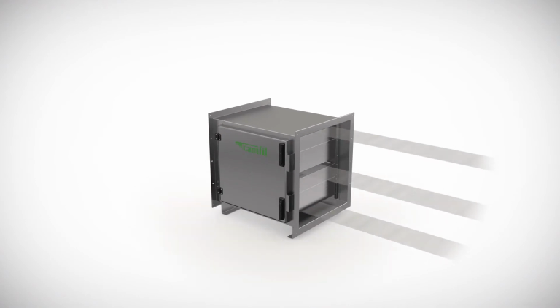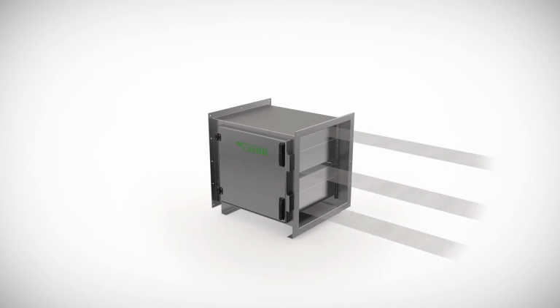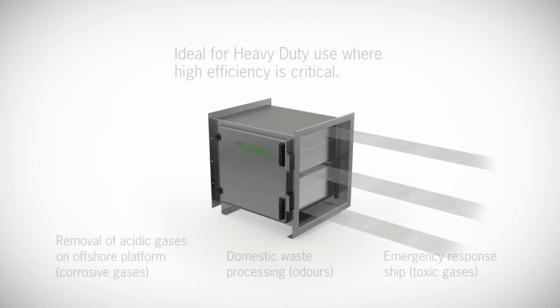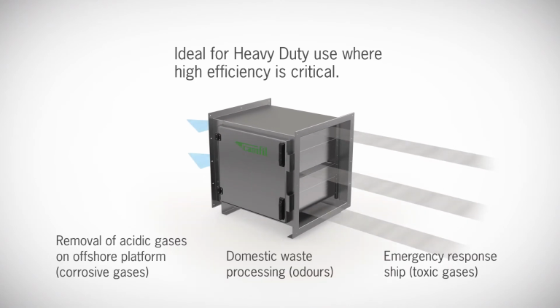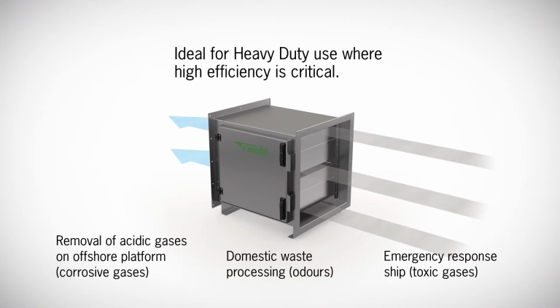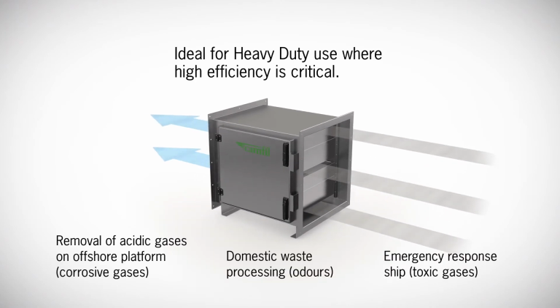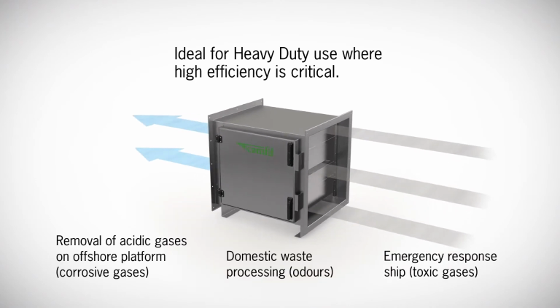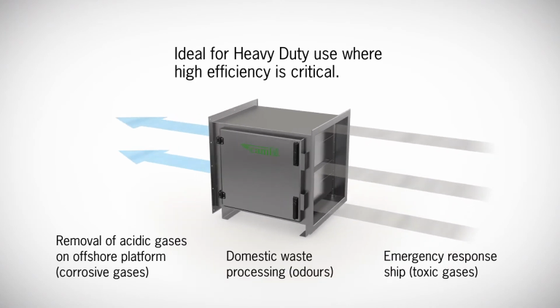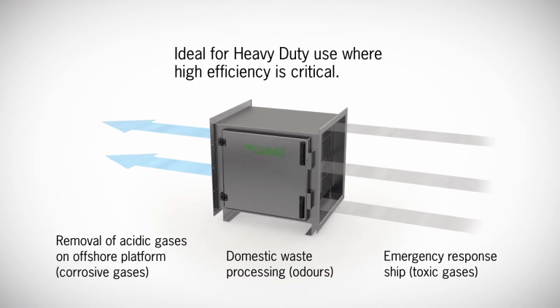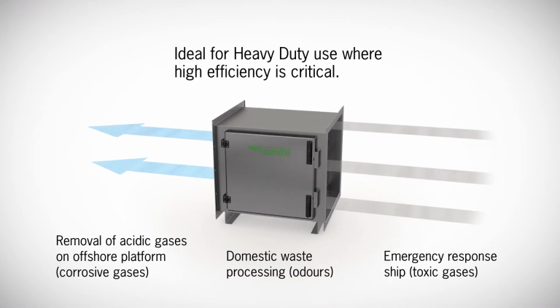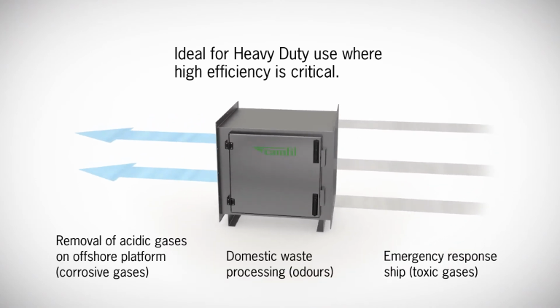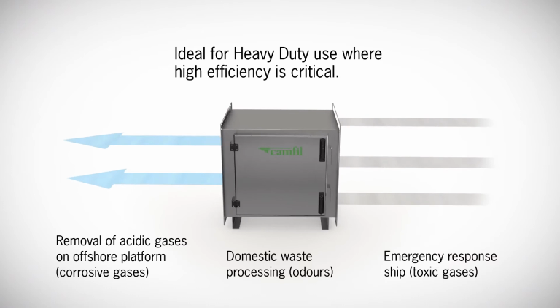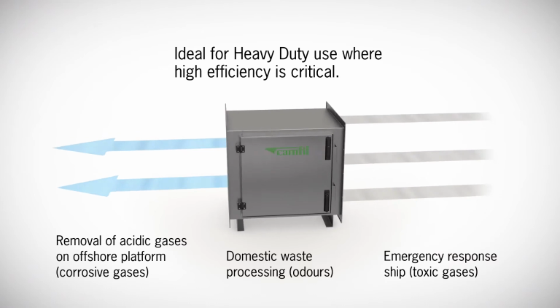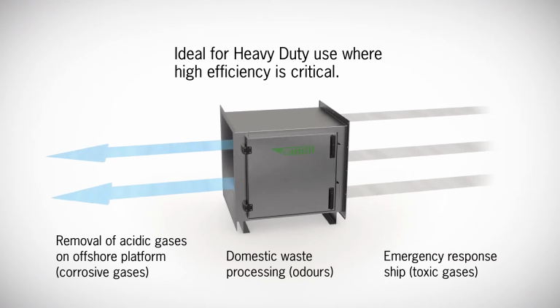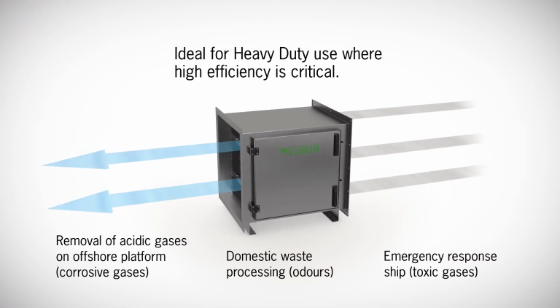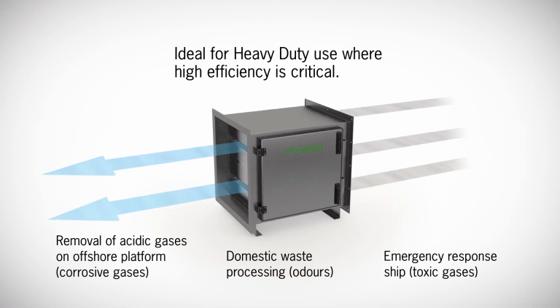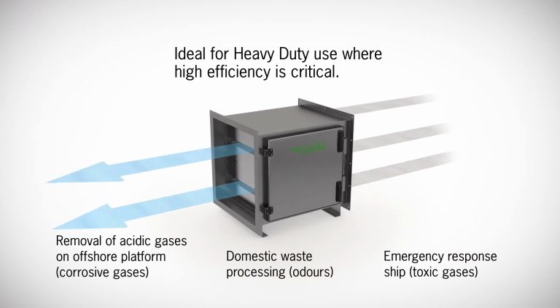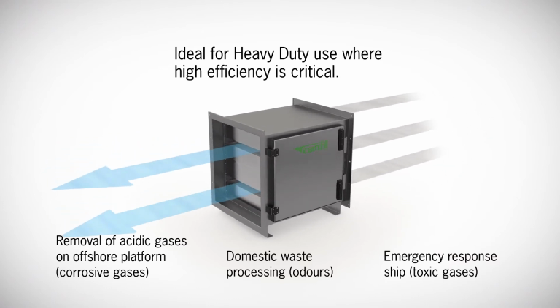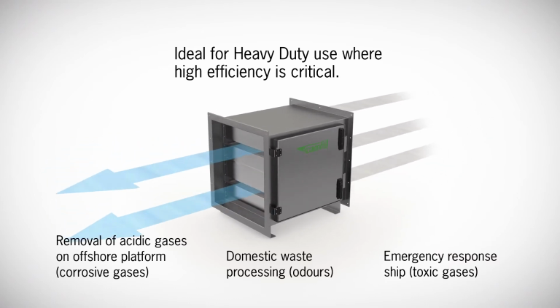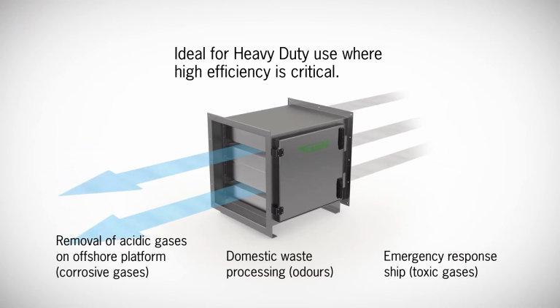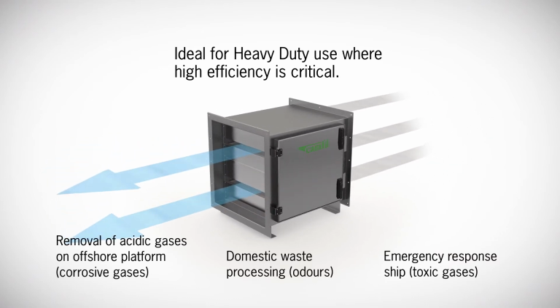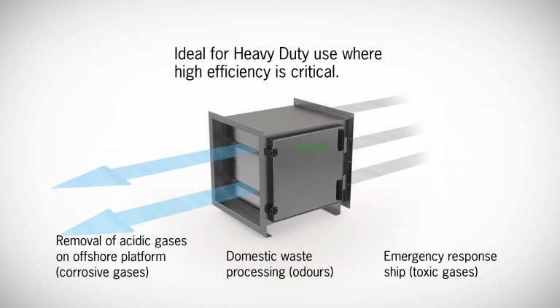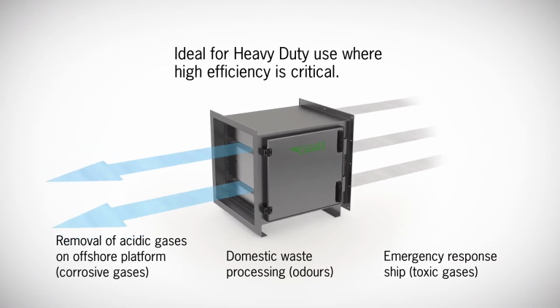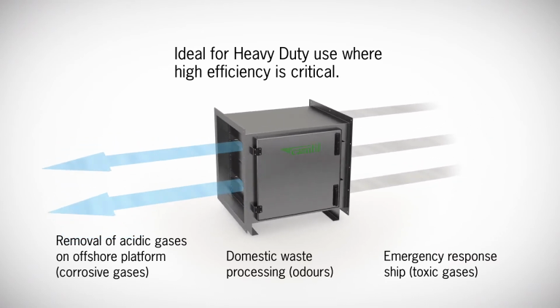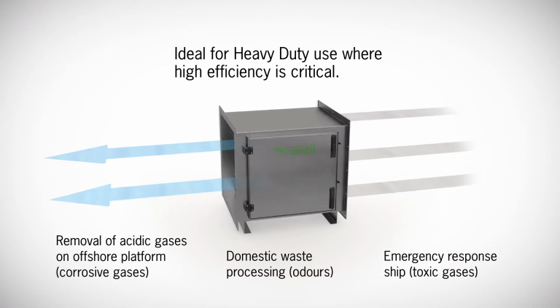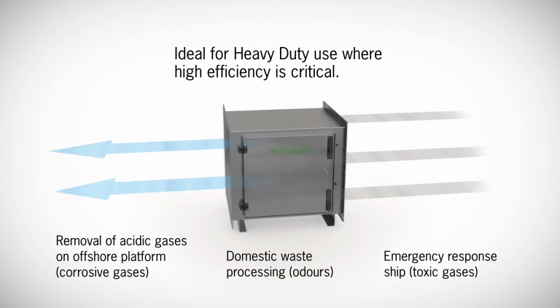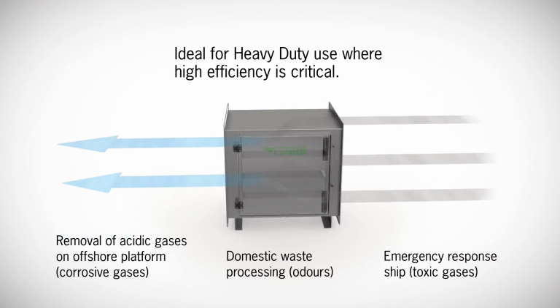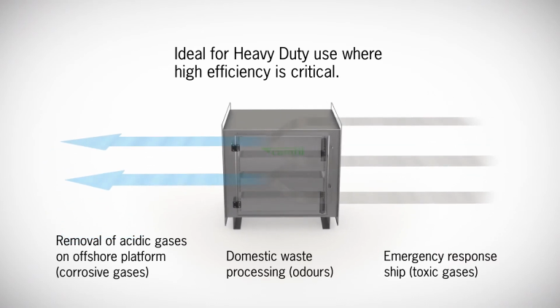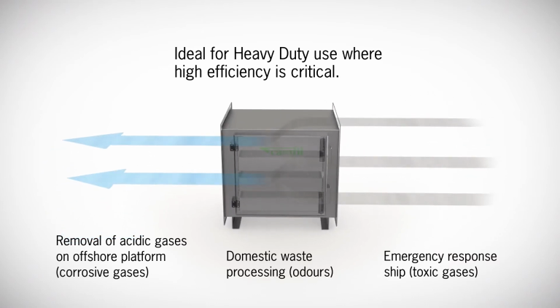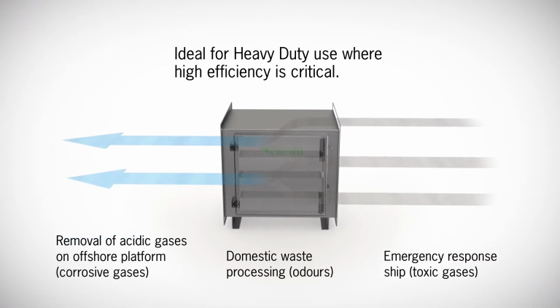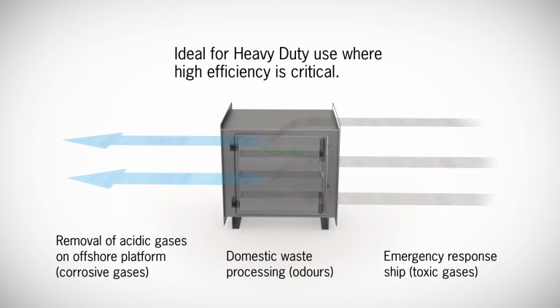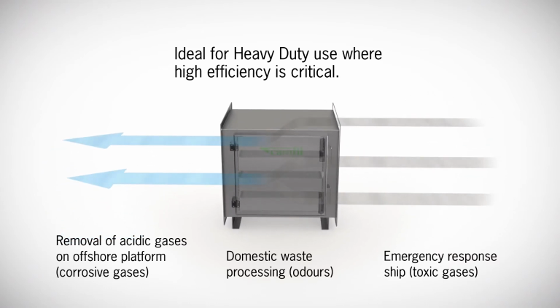The Procarb HDC is ideal for heavy duty use in the make-up air, recirculation air, and exhaust air applications.